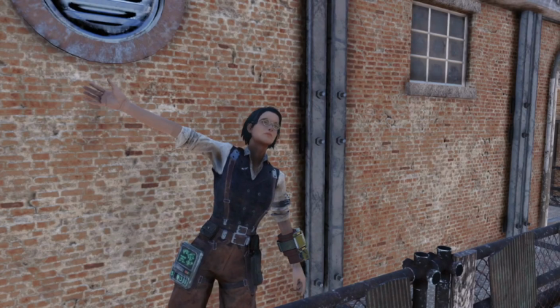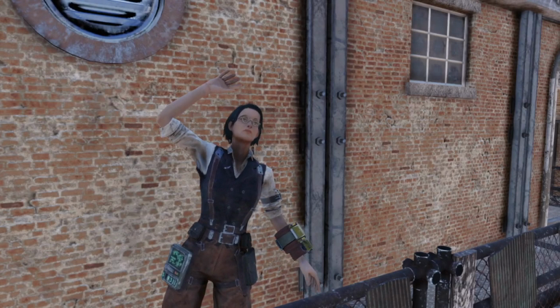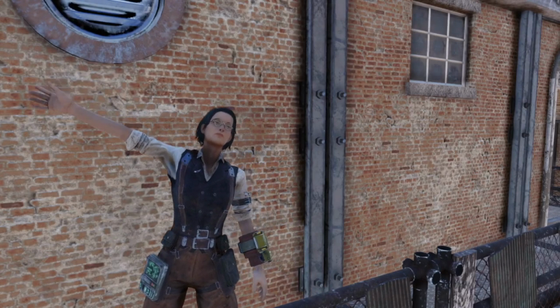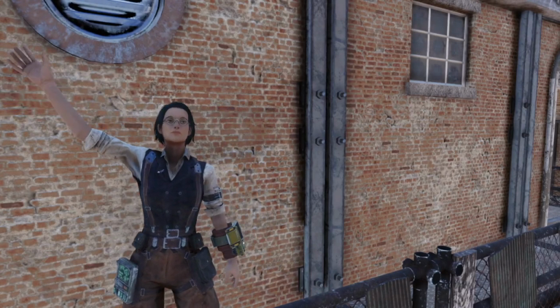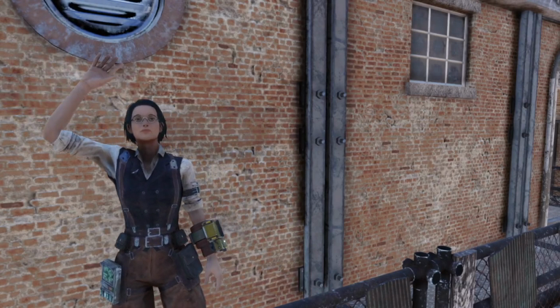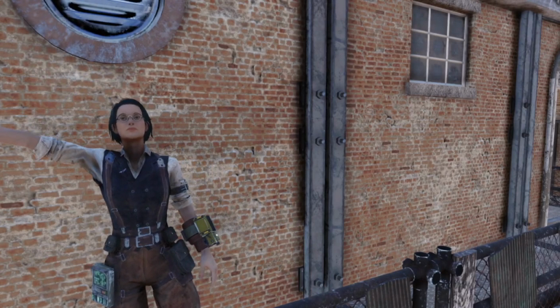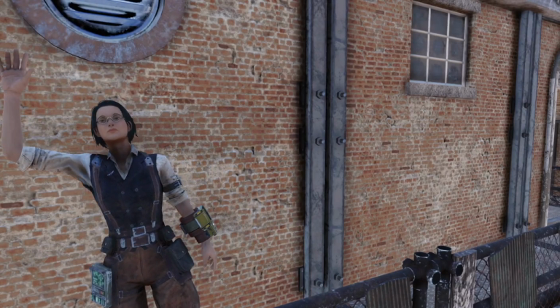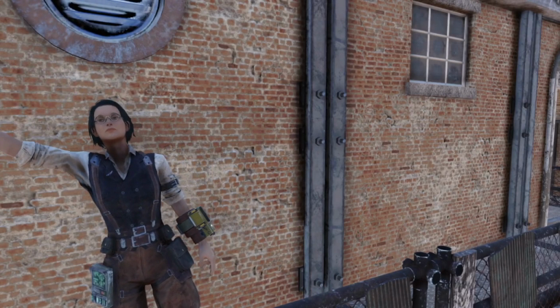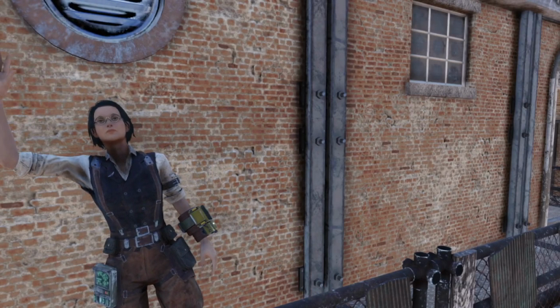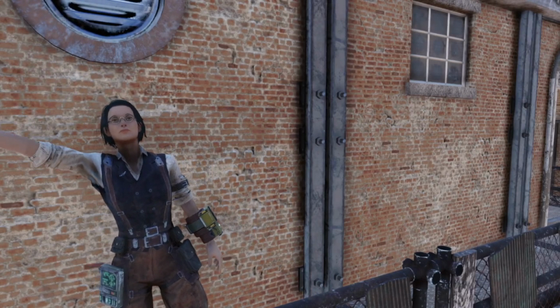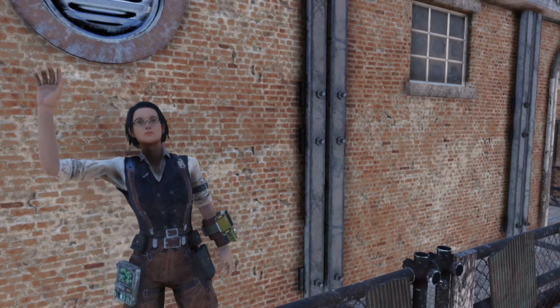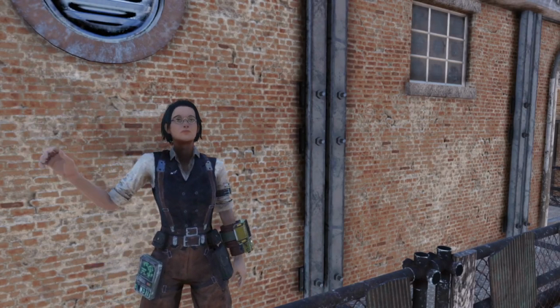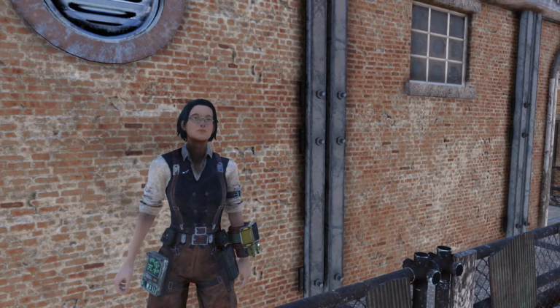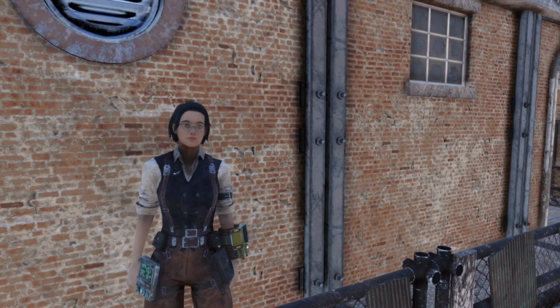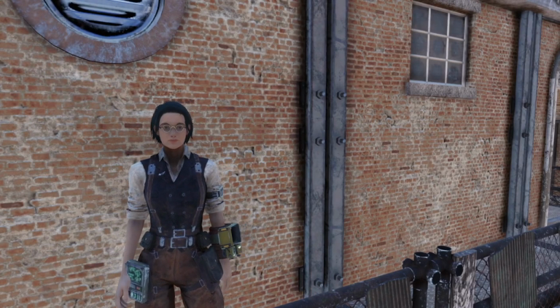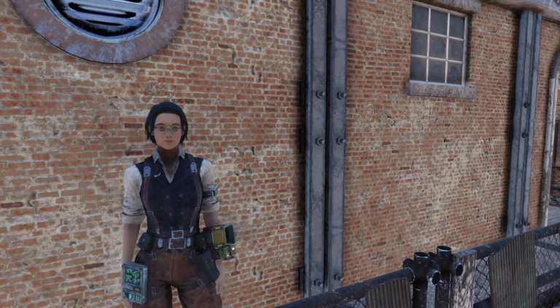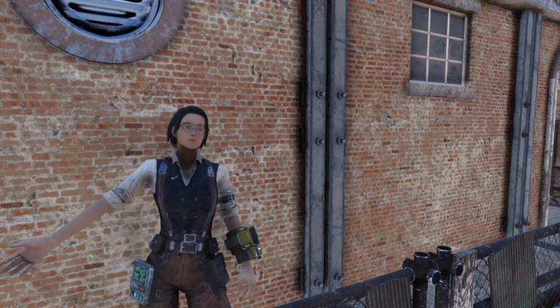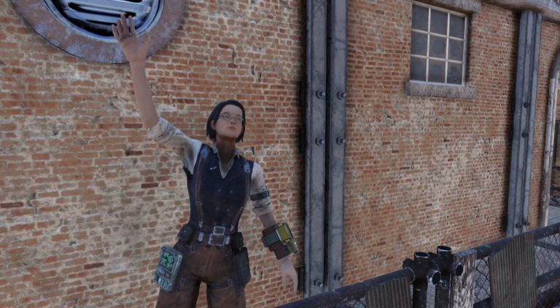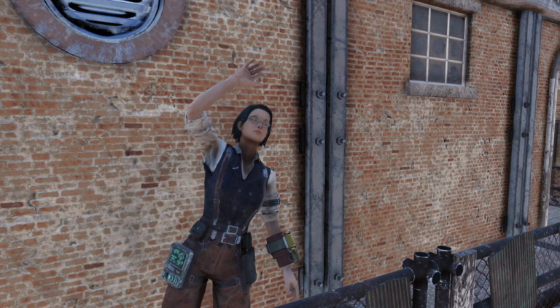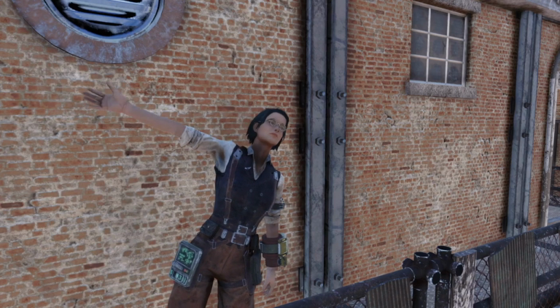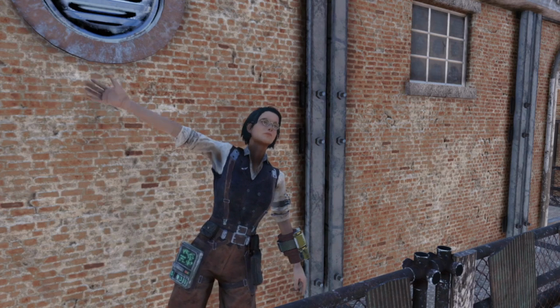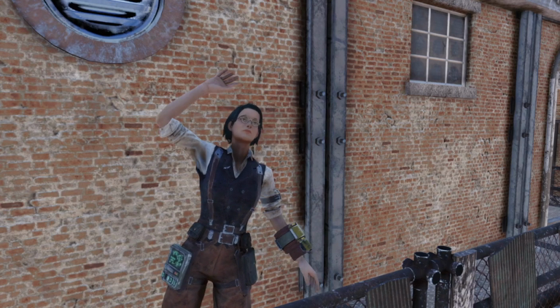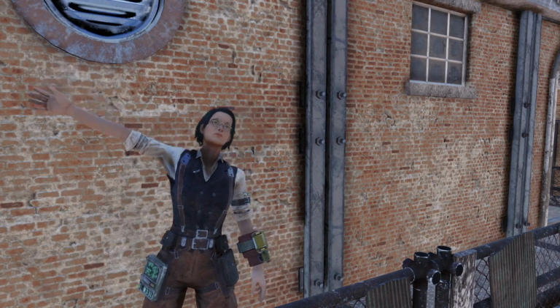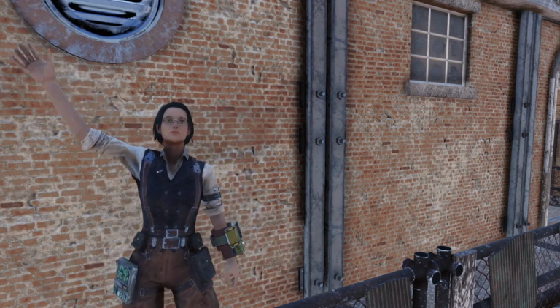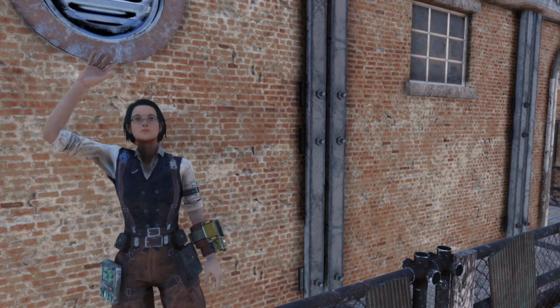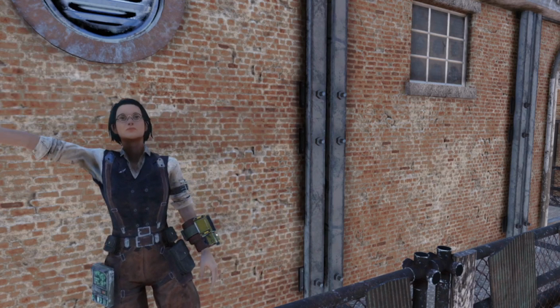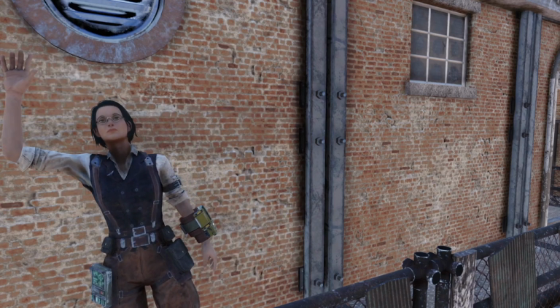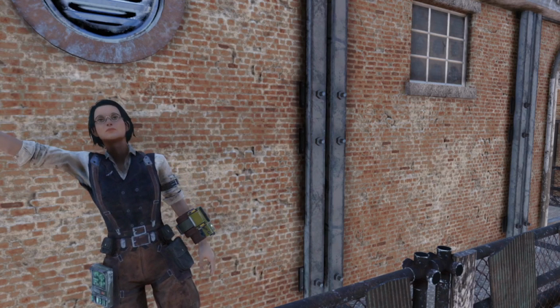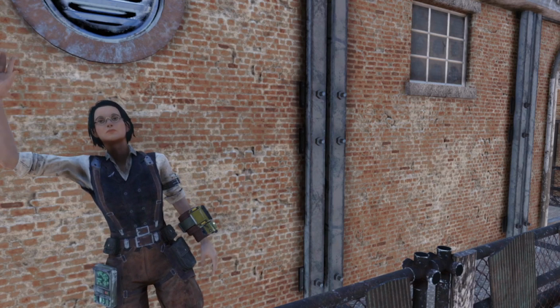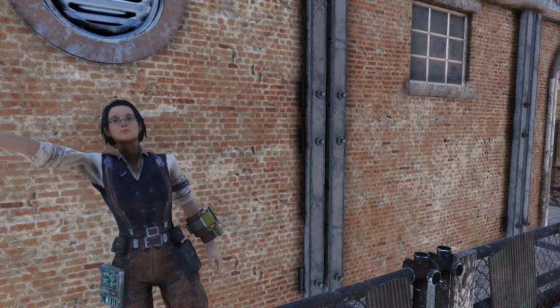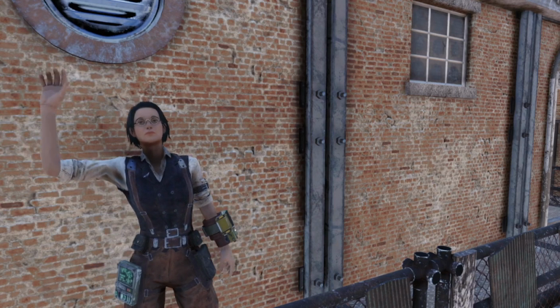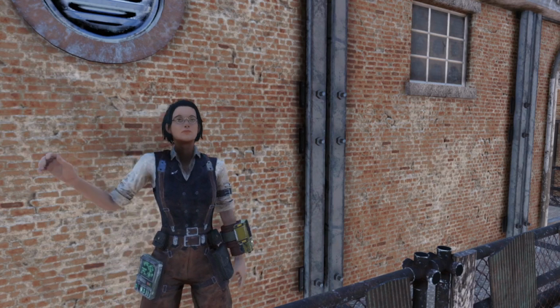What's up, Wastelanders? How's everybody doing today? I am doing great, and I hope you are too. It's me, Kiki B, and welcome to a brand new episode of Kiki B Plays Fallout 76.